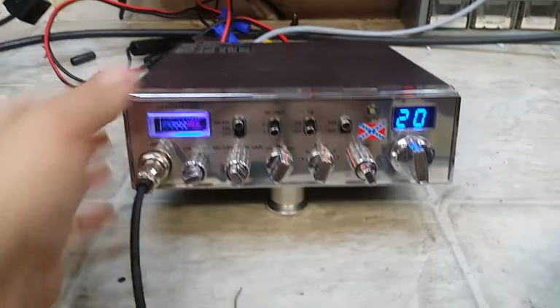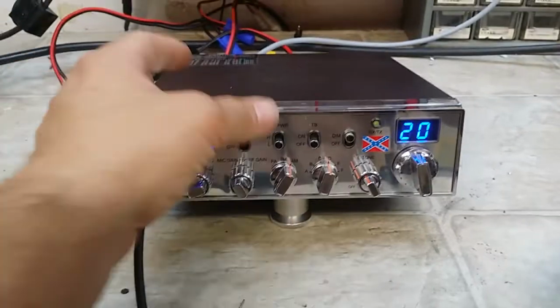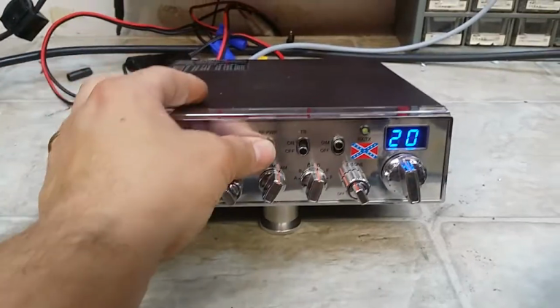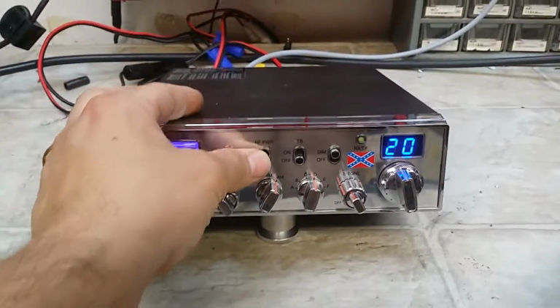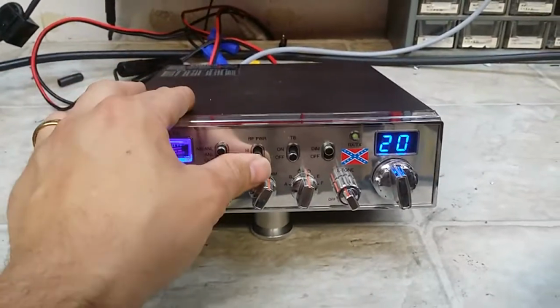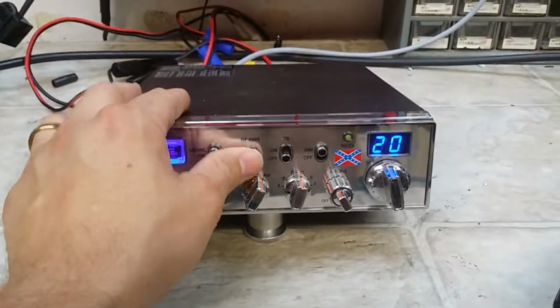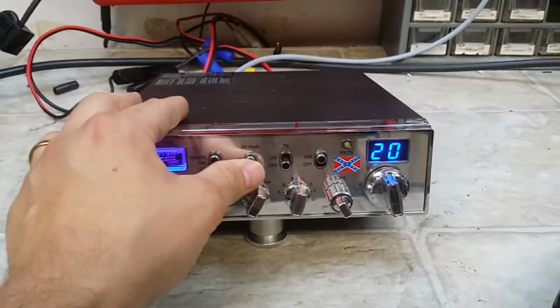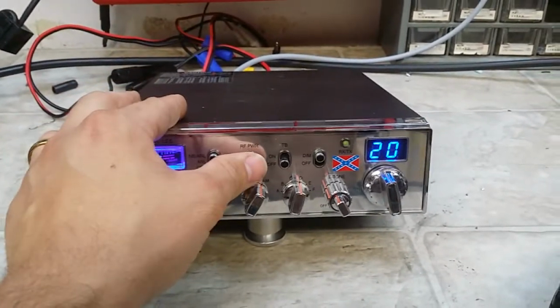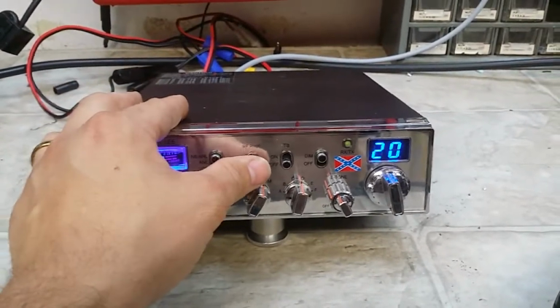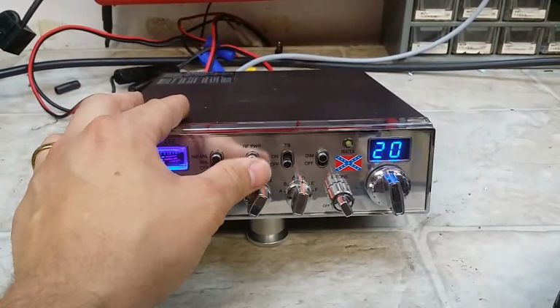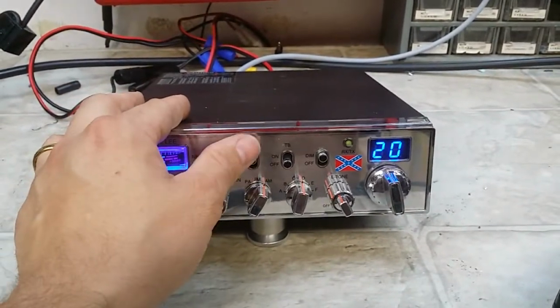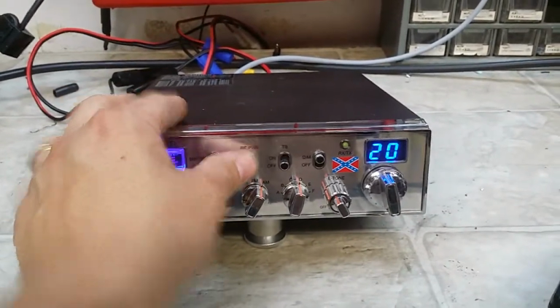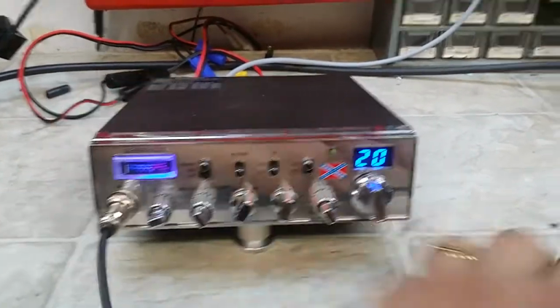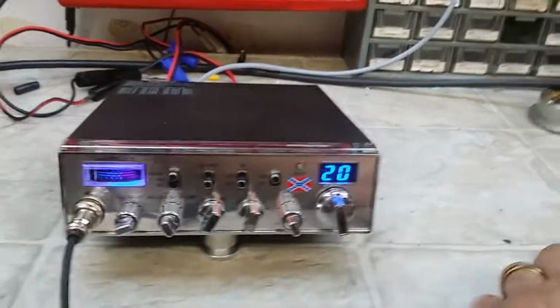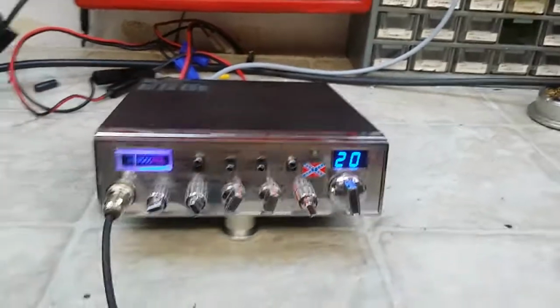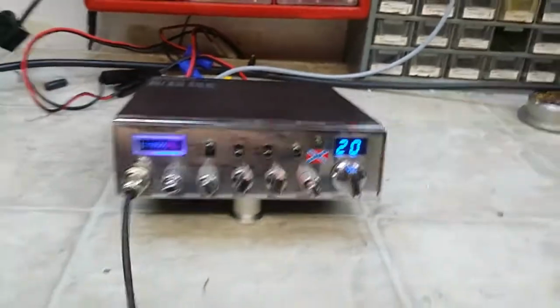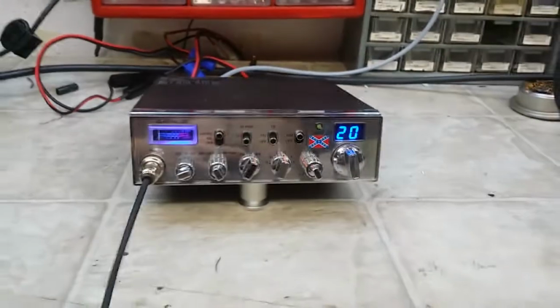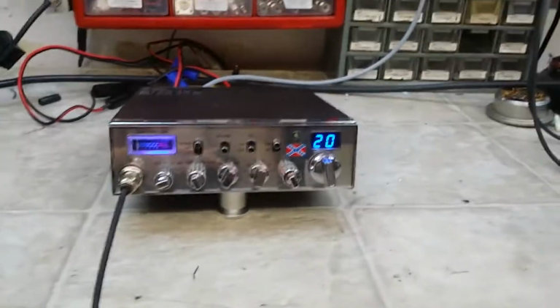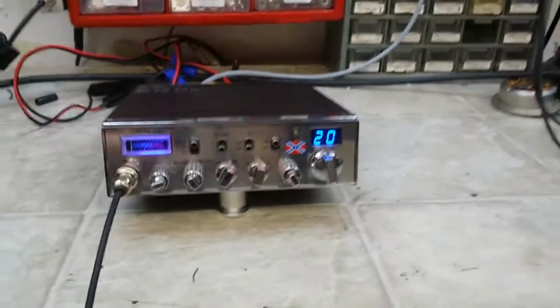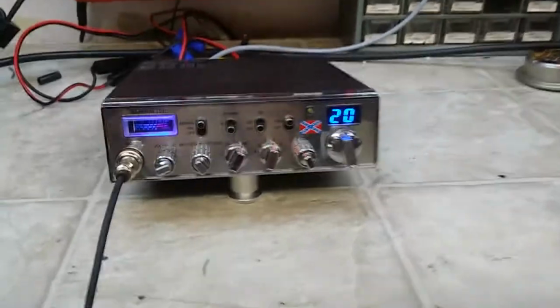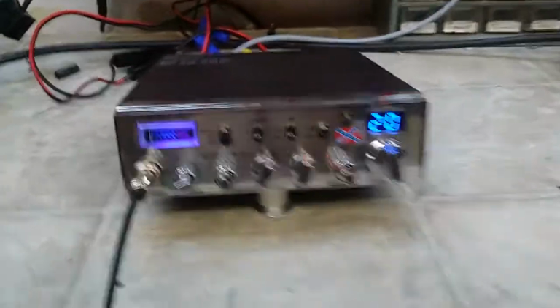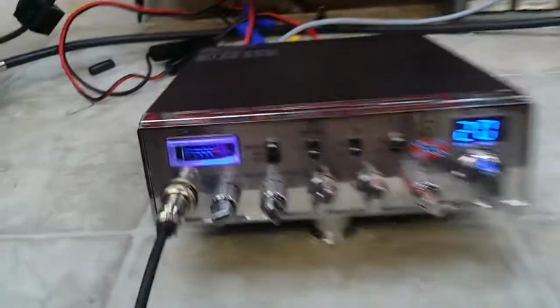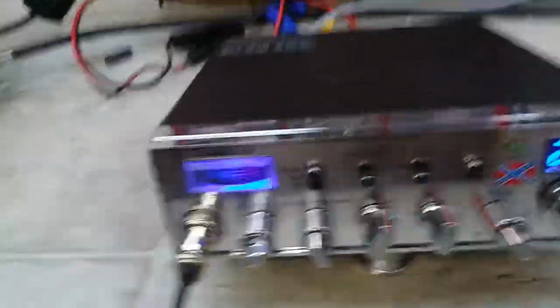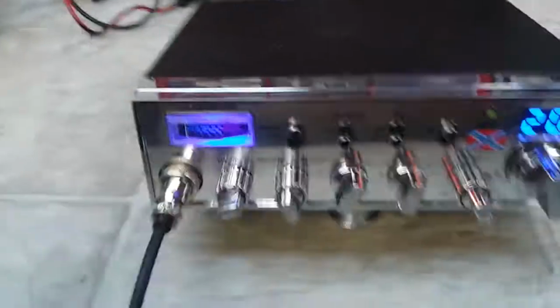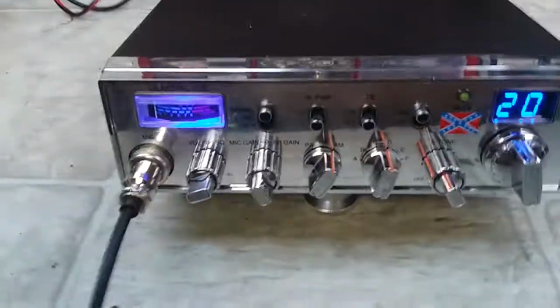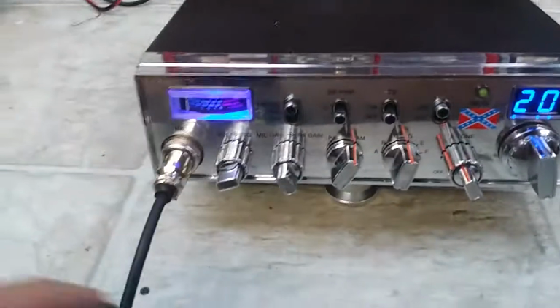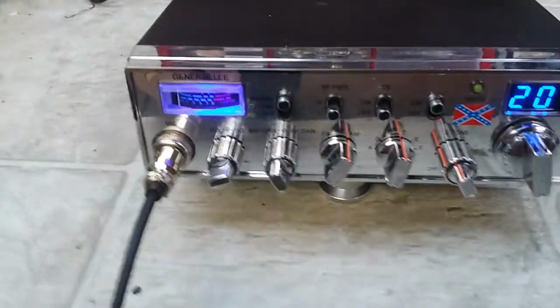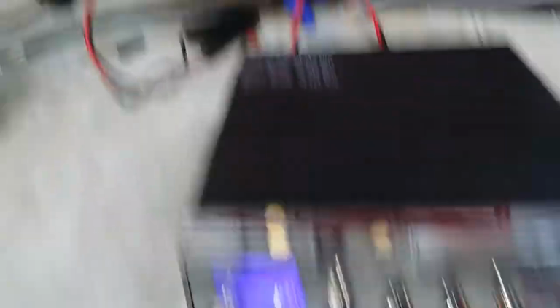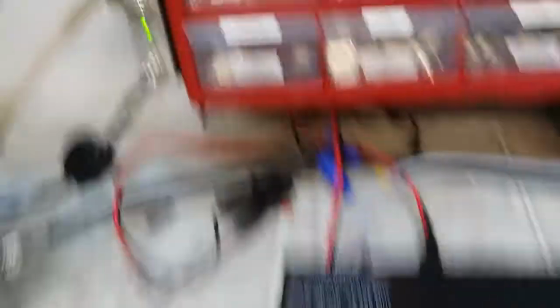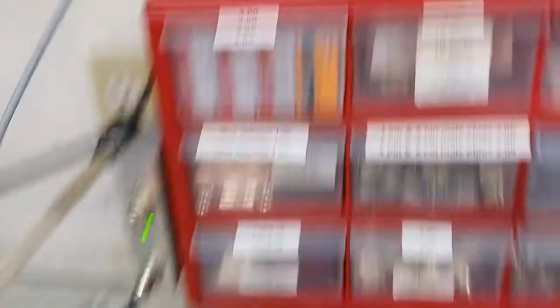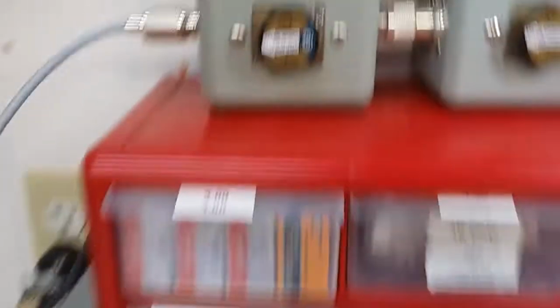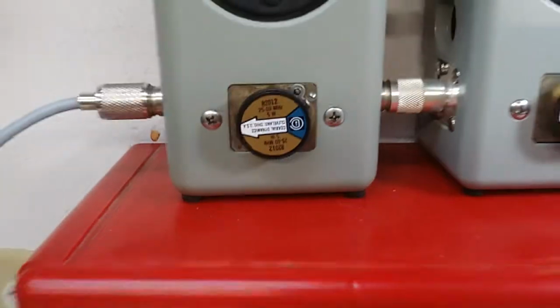Set the low power on two, the high on five. You don't need all that 15 watt dead key, you just need a decent dead key and some good forward swing.